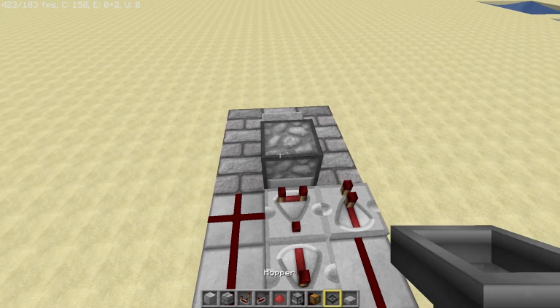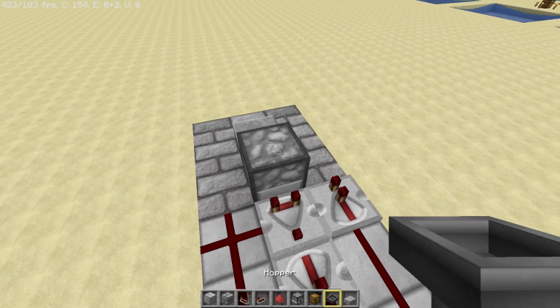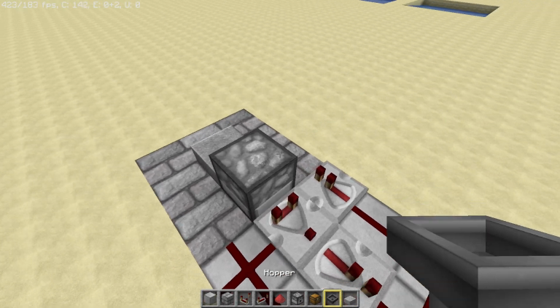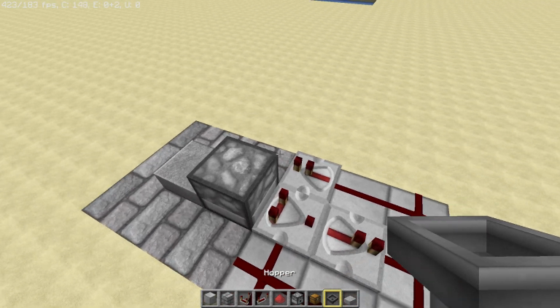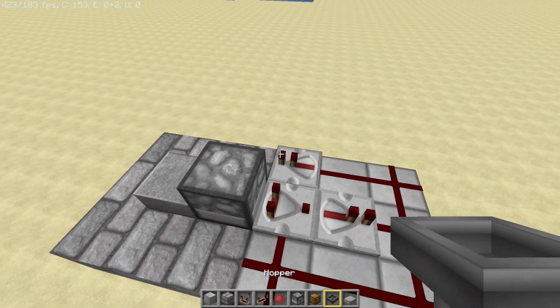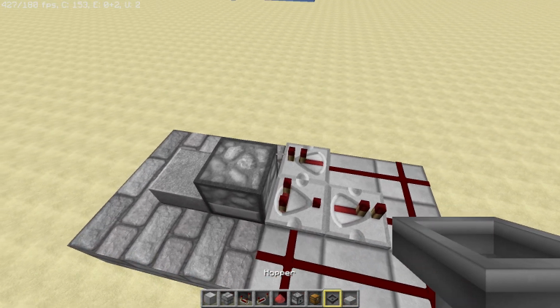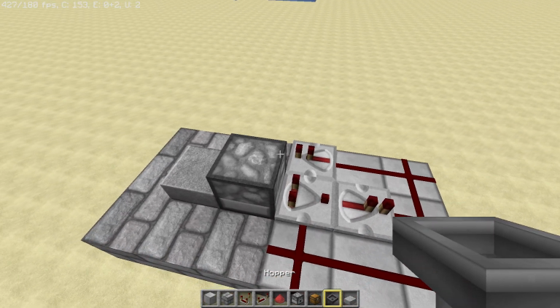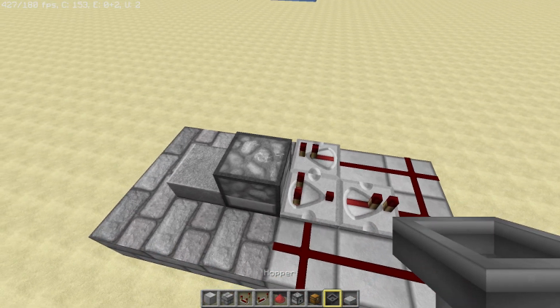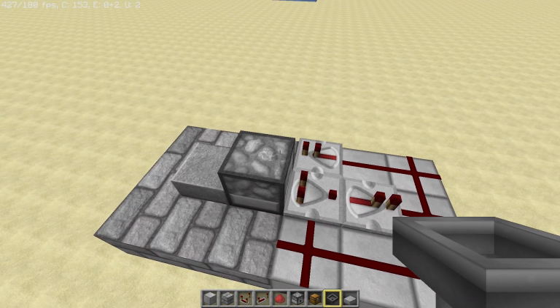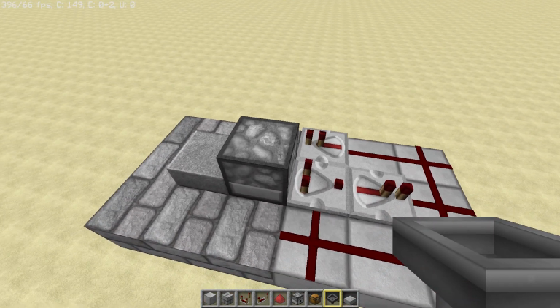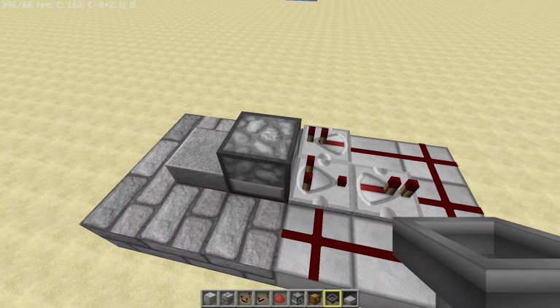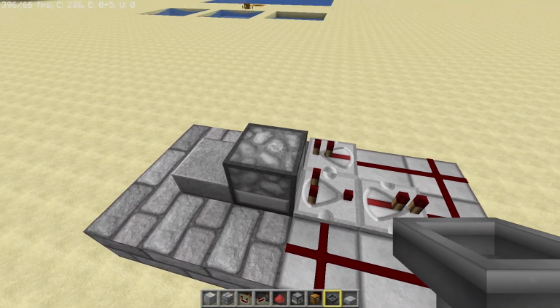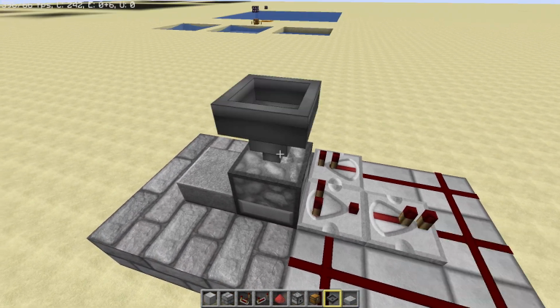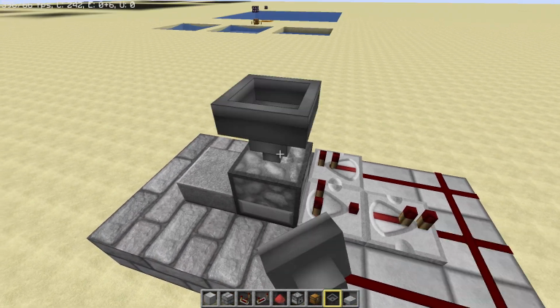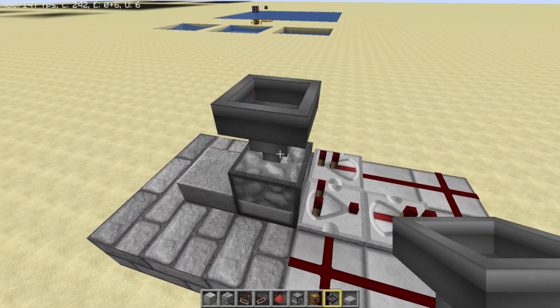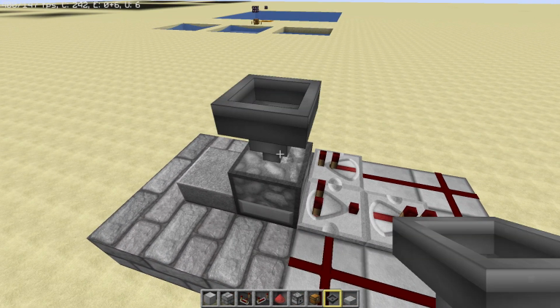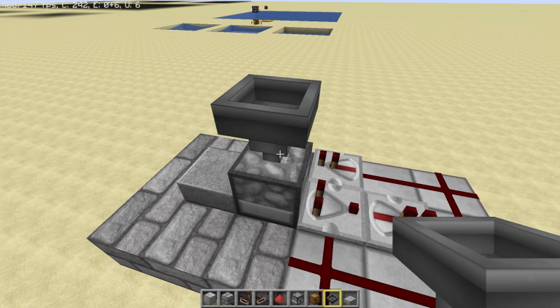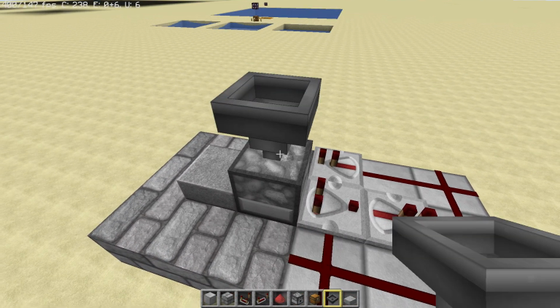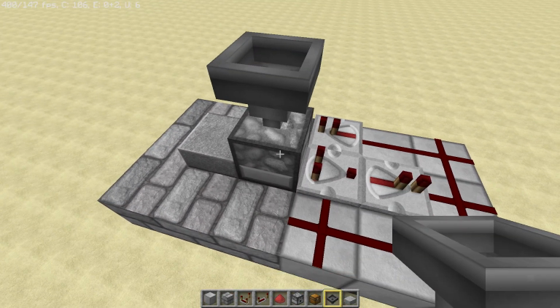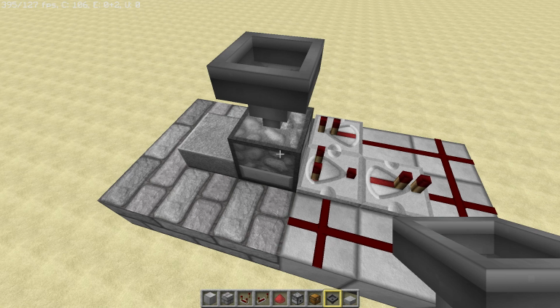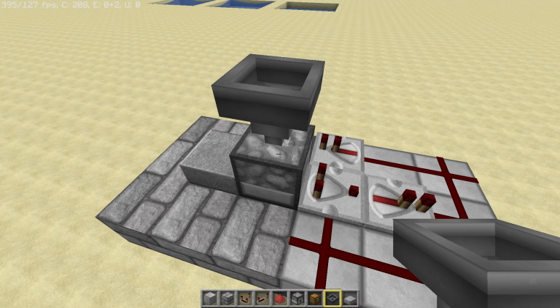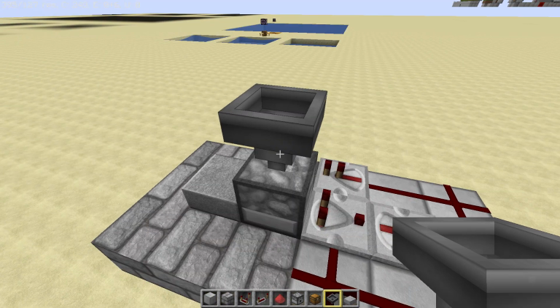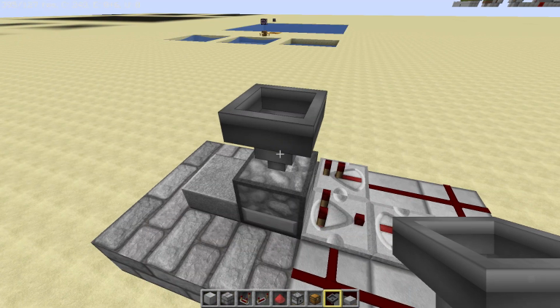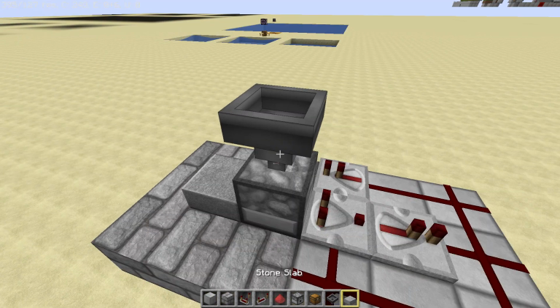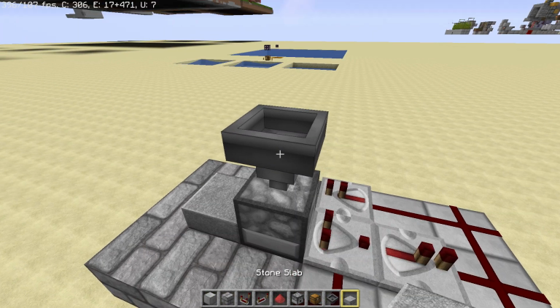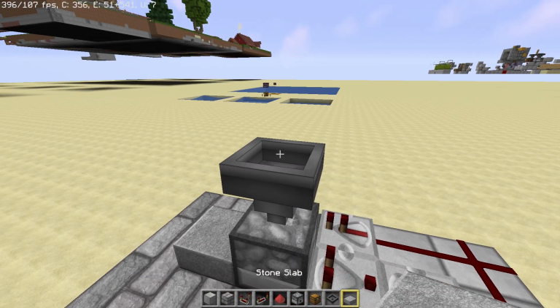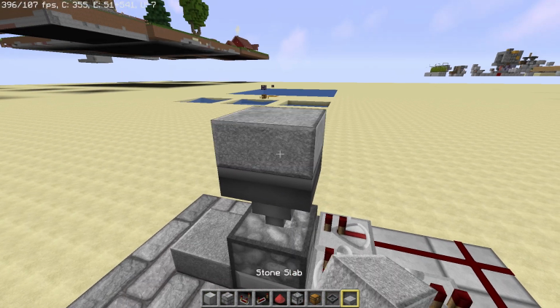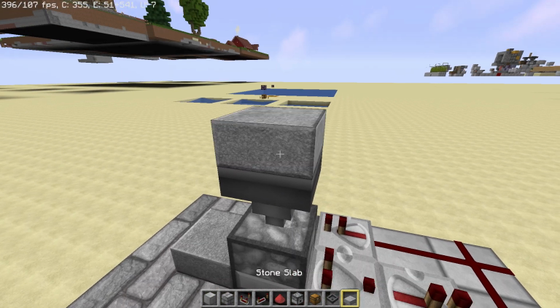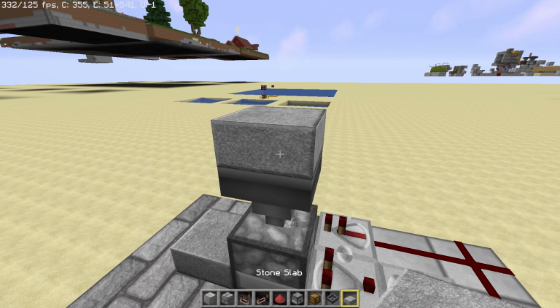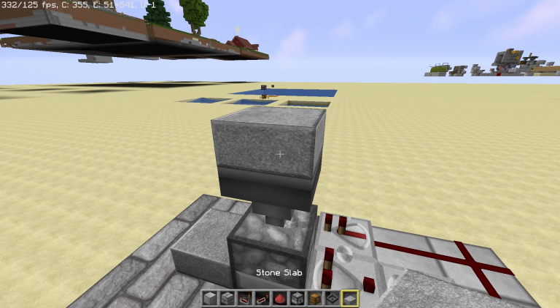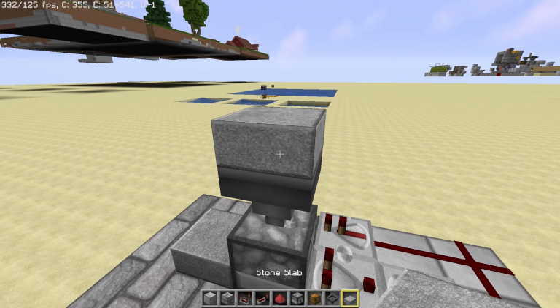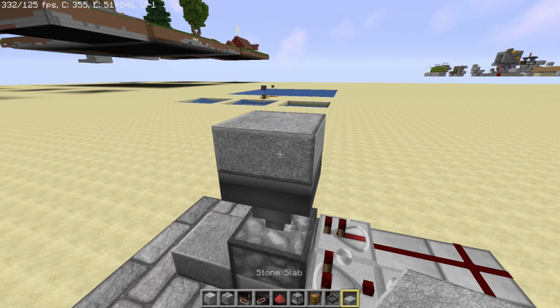Then we're going to have on top of the dispenser a hopper facing down, and on top of that a slab.